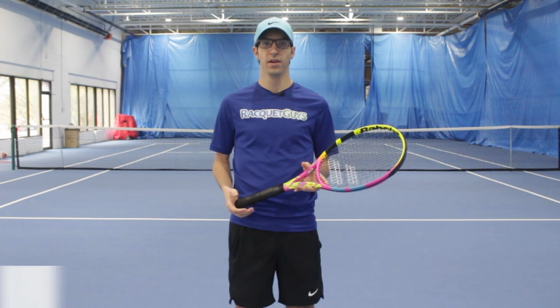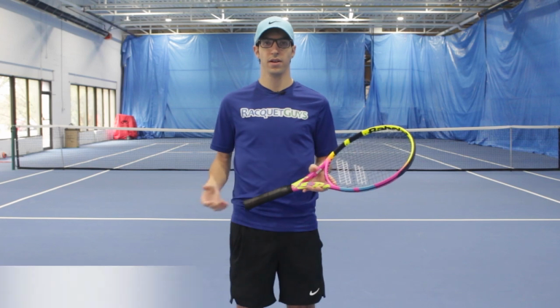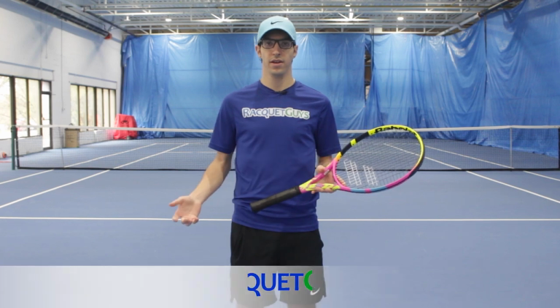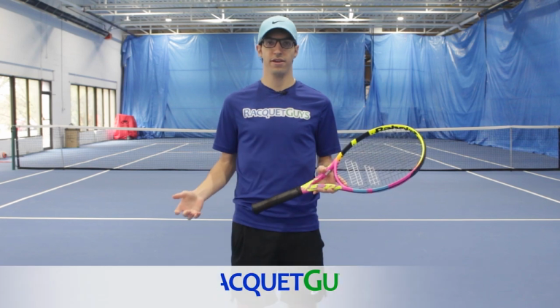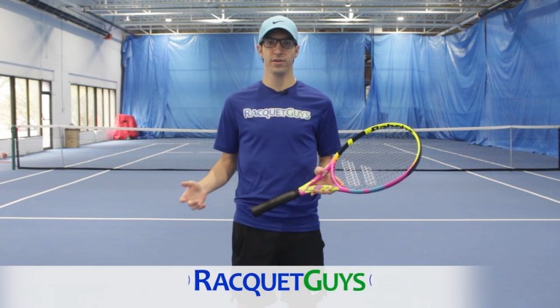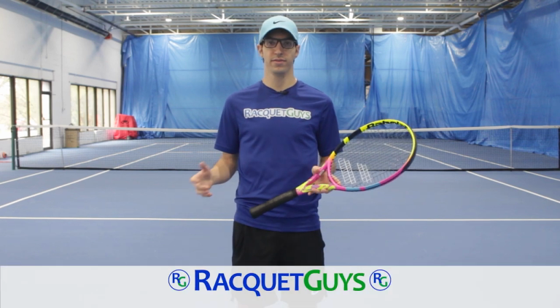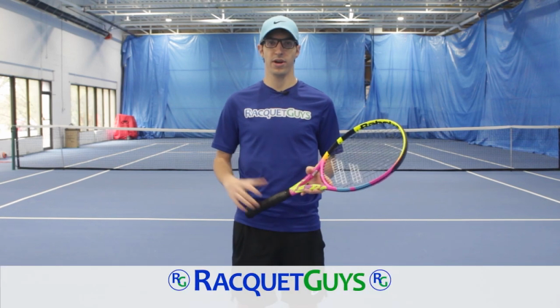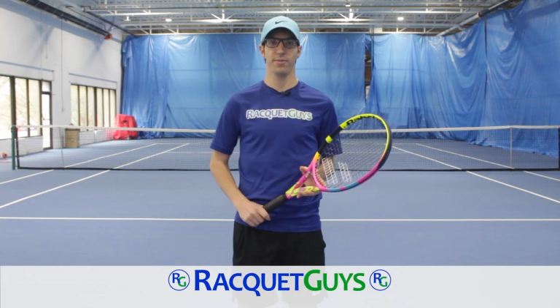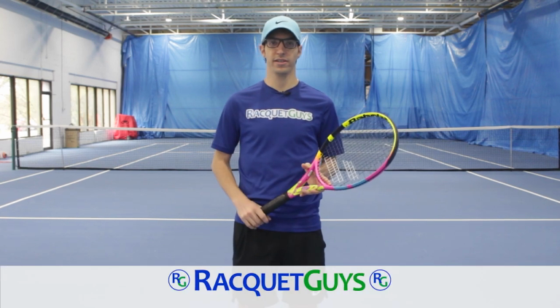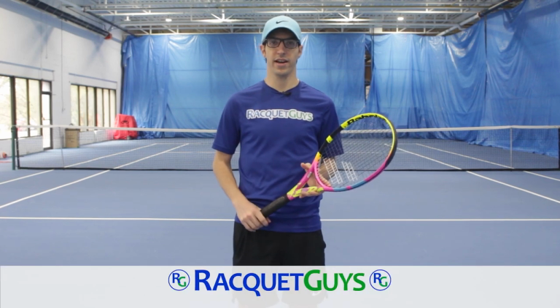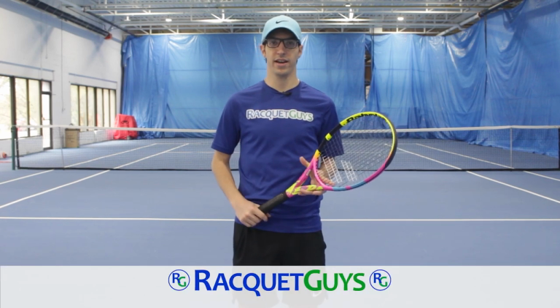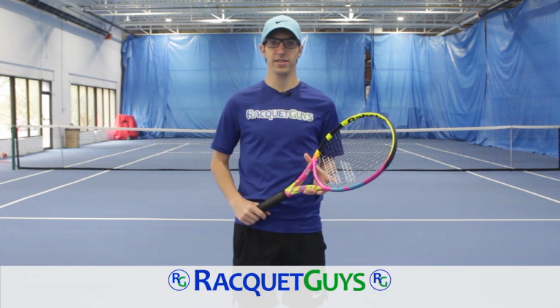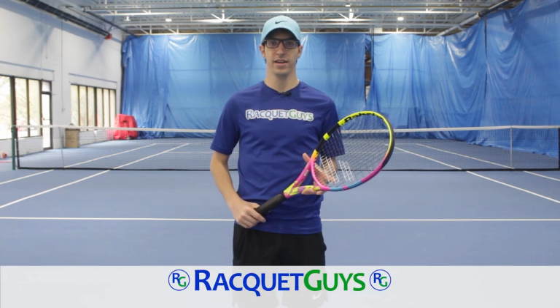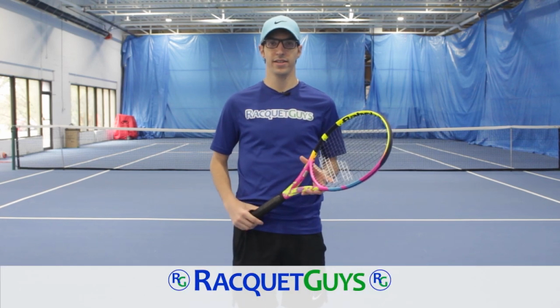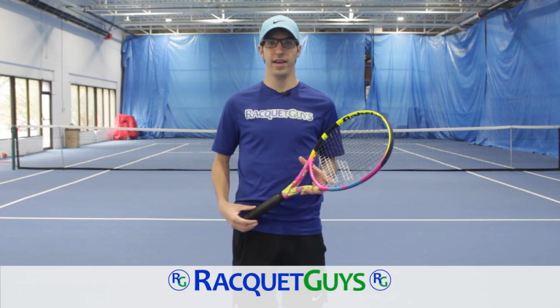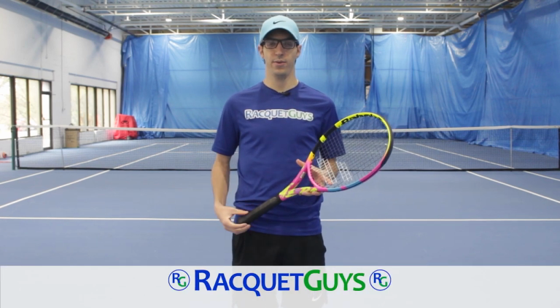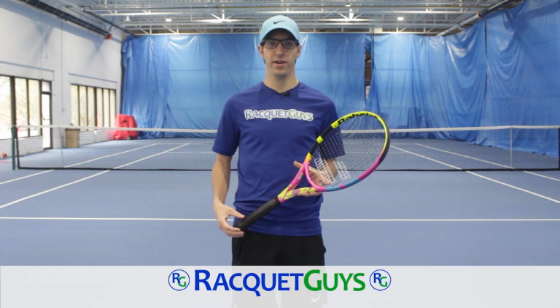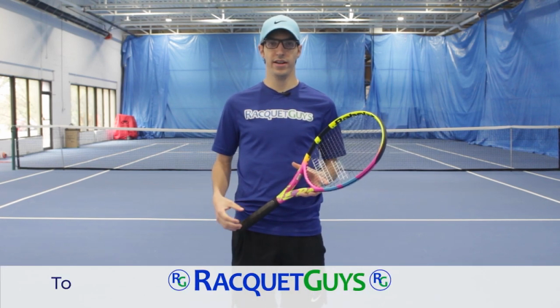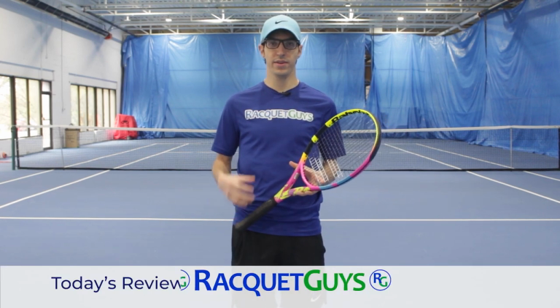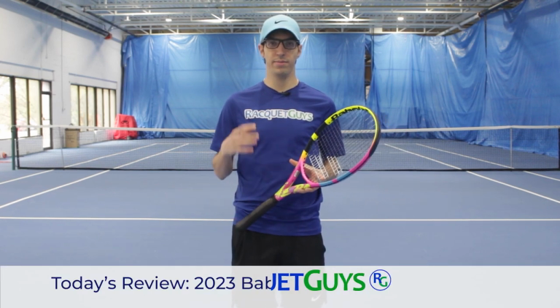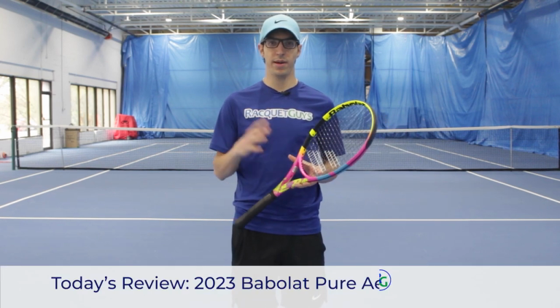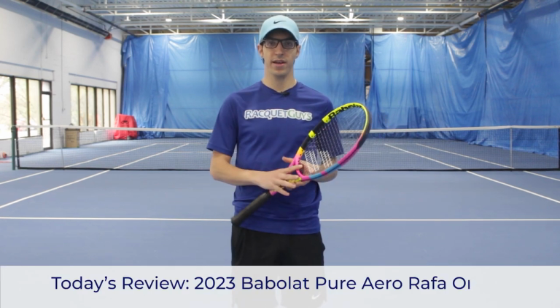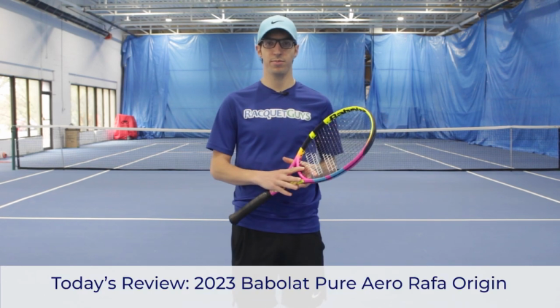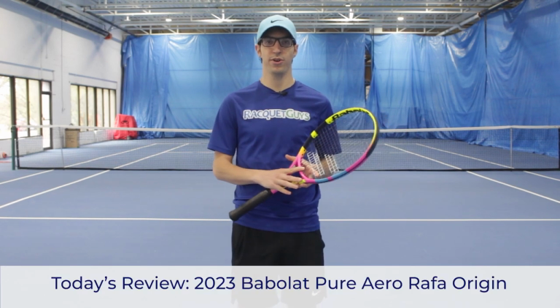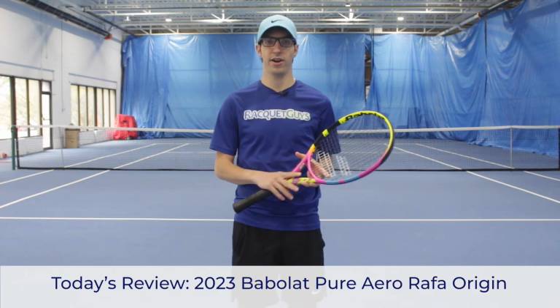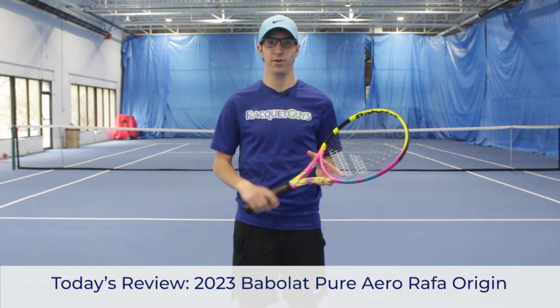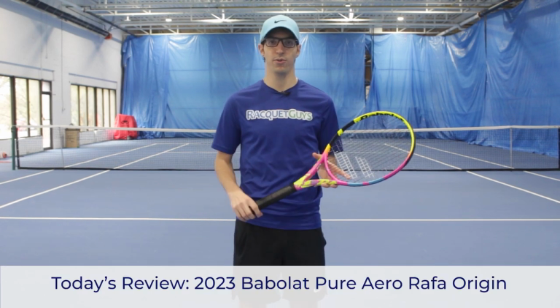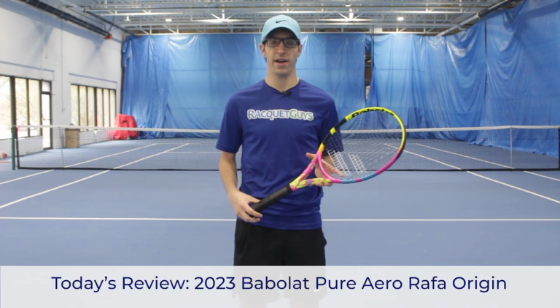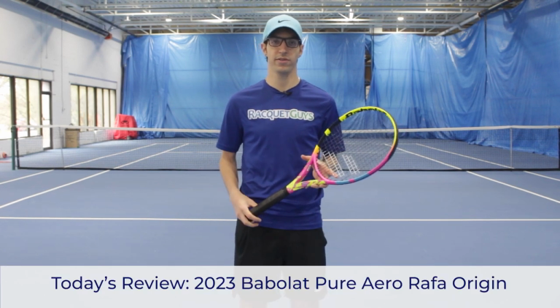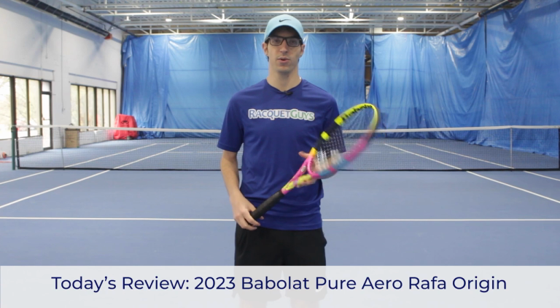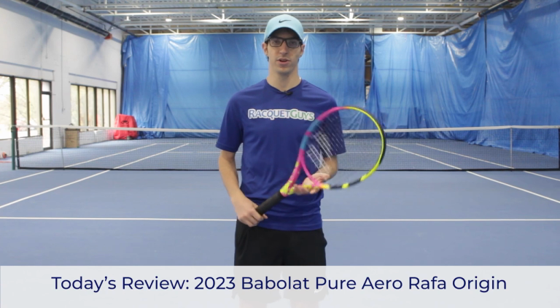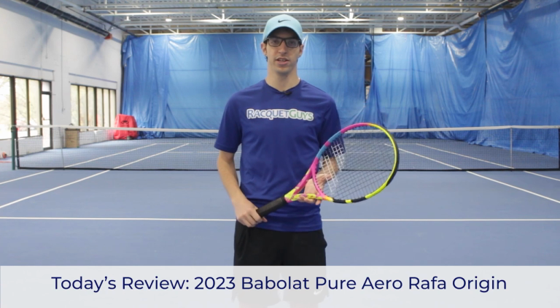Hey everyone, welcome back to Racket Guys. Today we are hitting with the Babolat Pure Aero RAFA Origin.